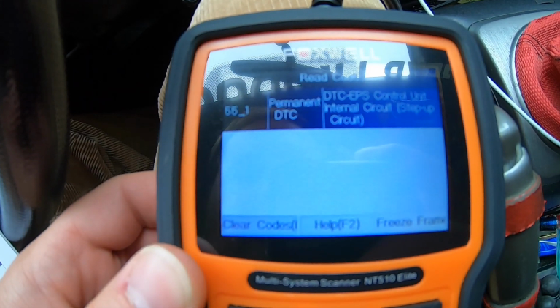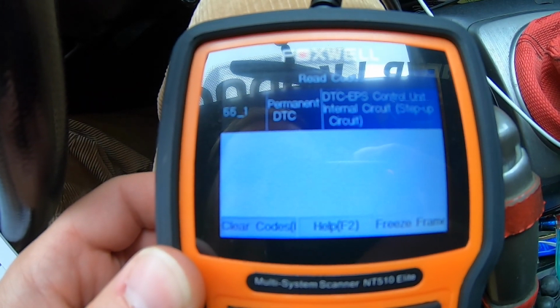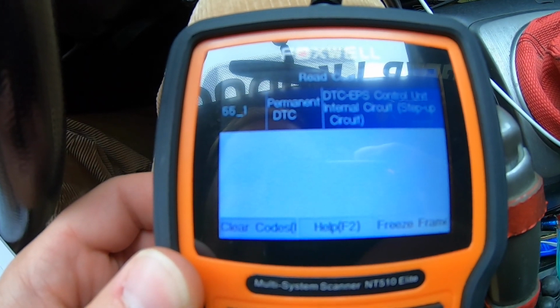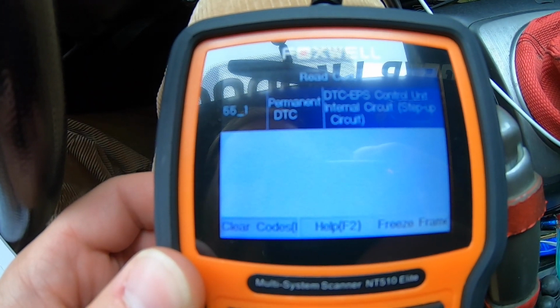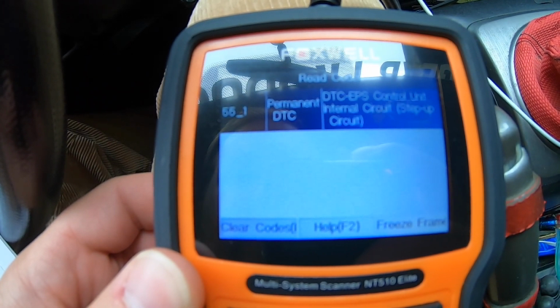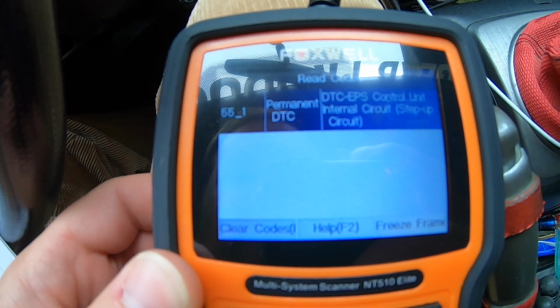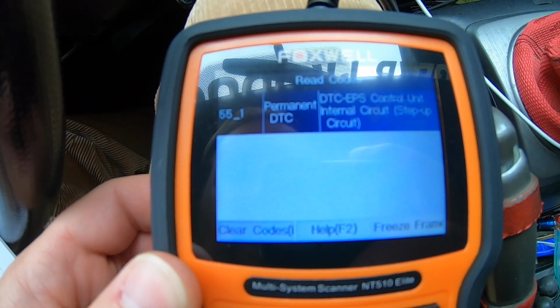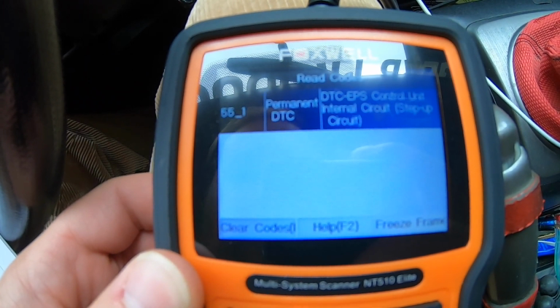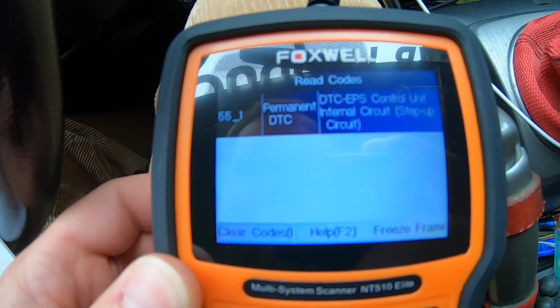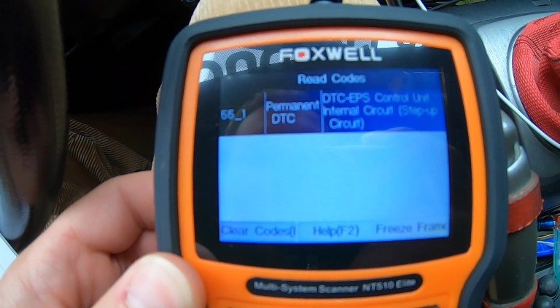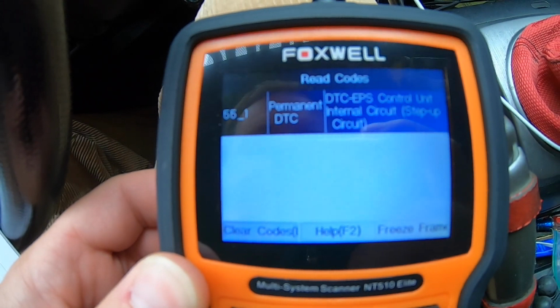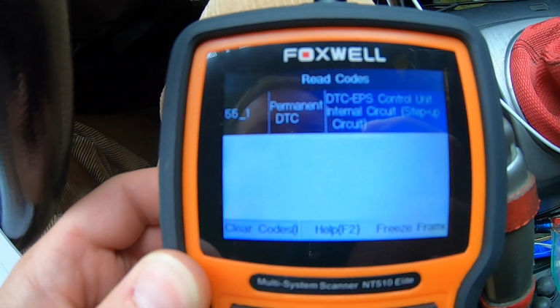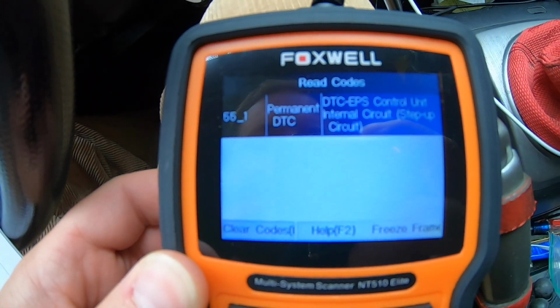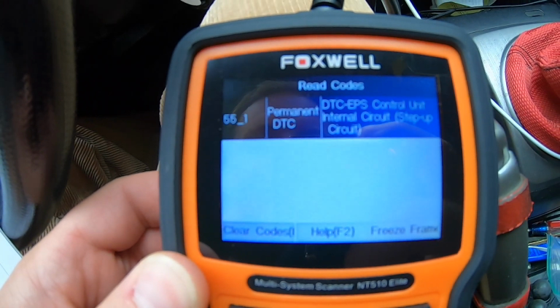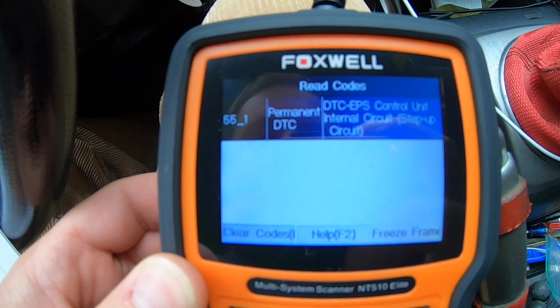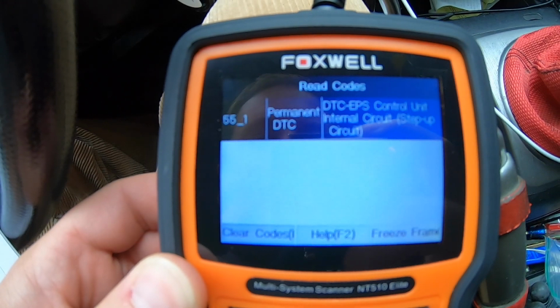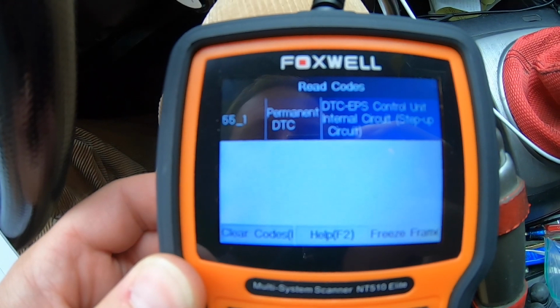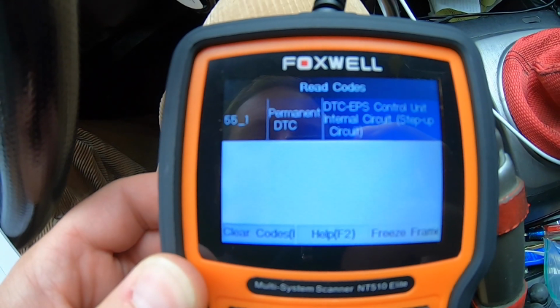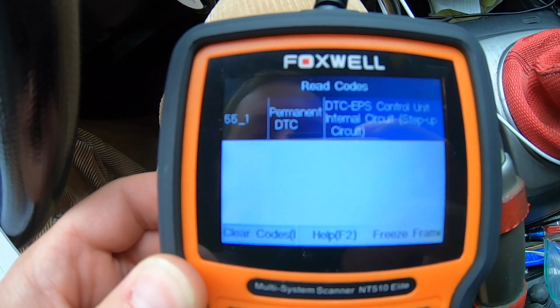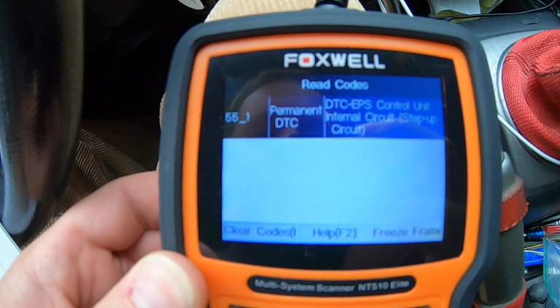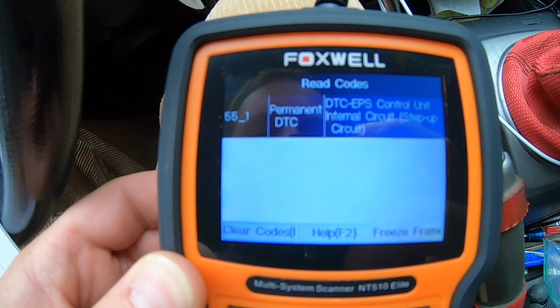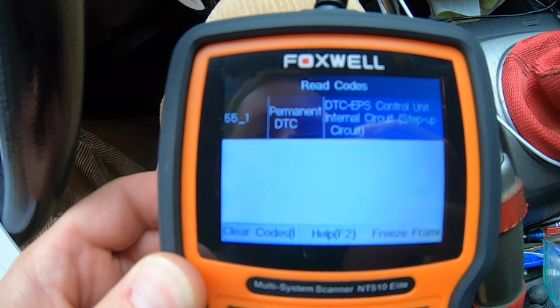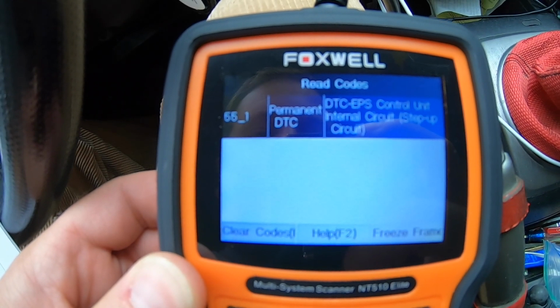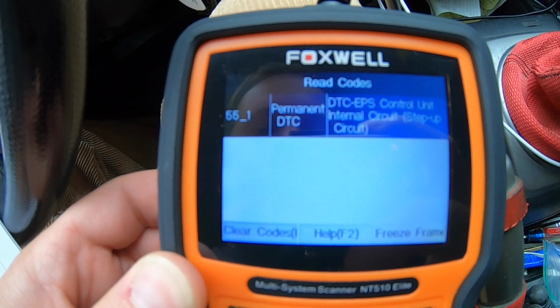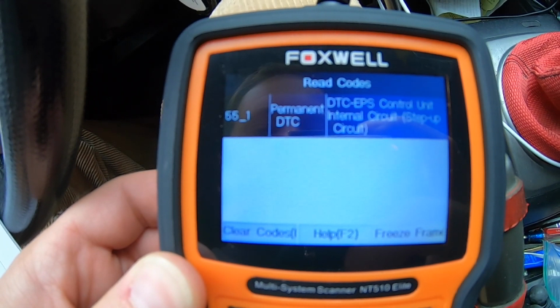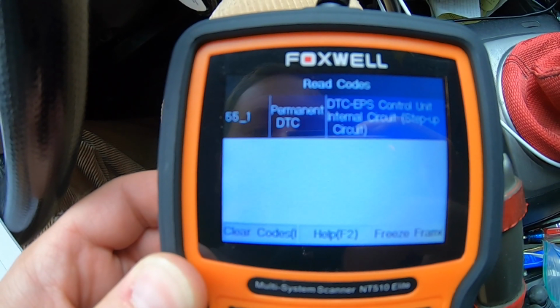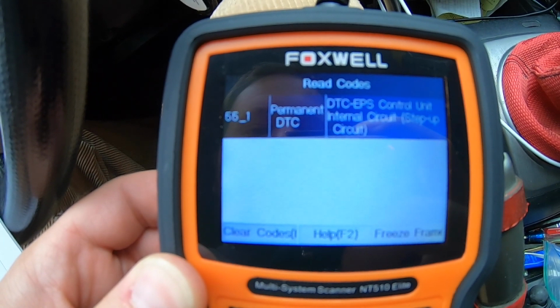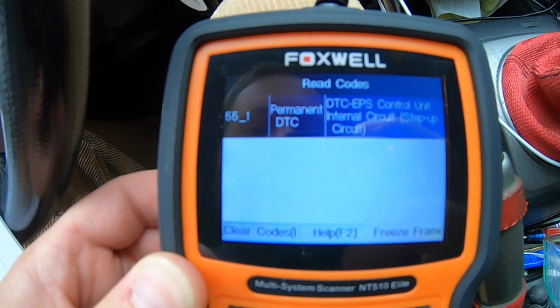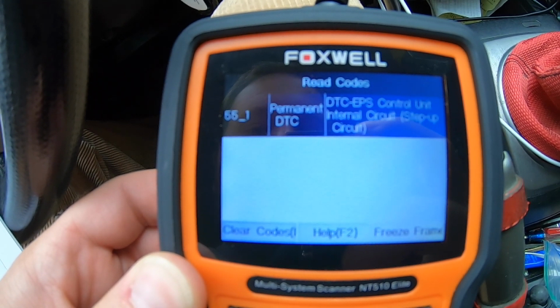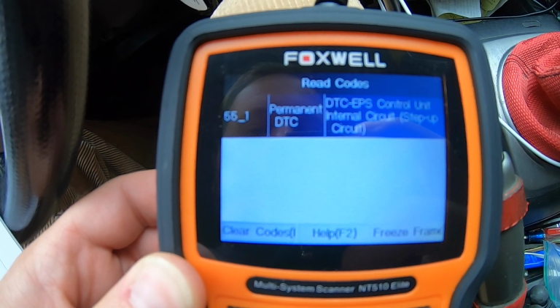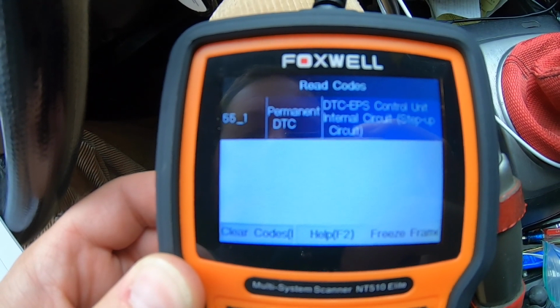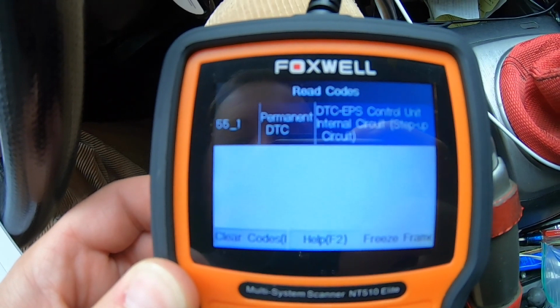Permanent DTC — DTC EPS control unit, internal circuit, step up circuit.